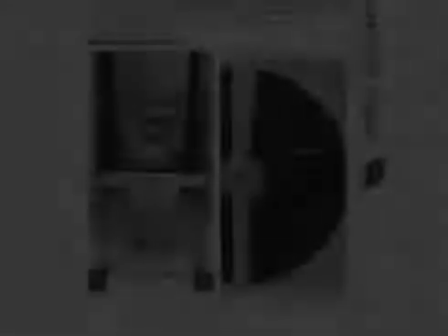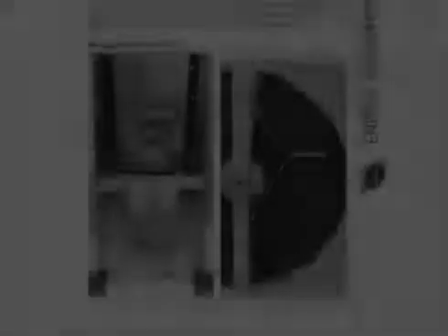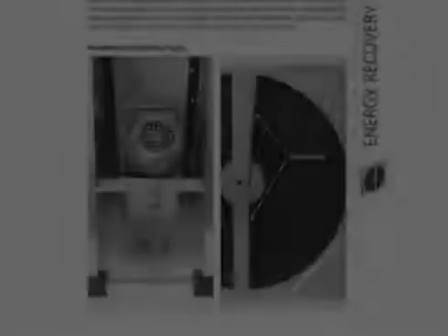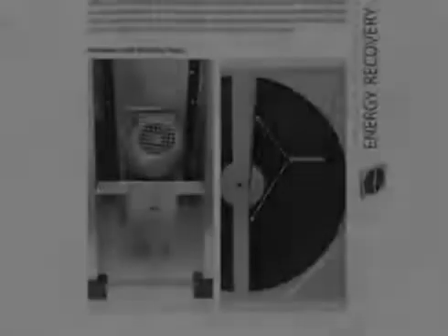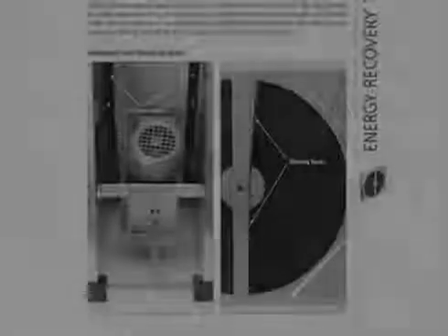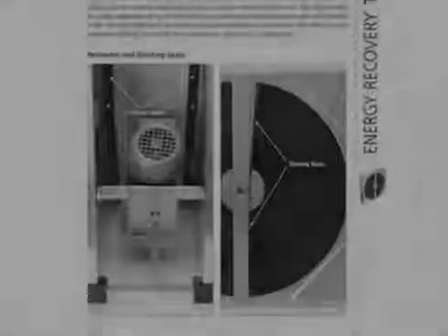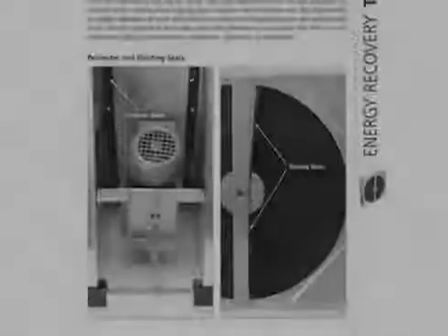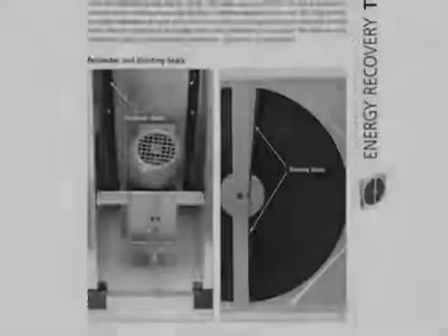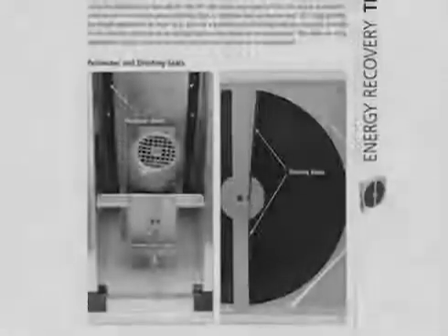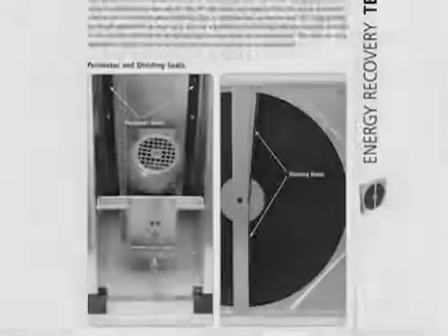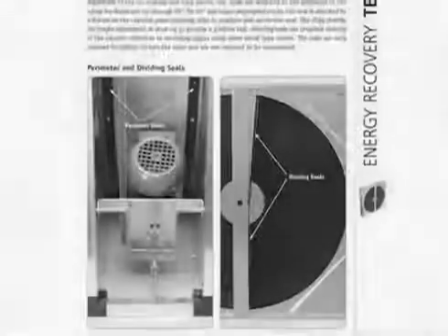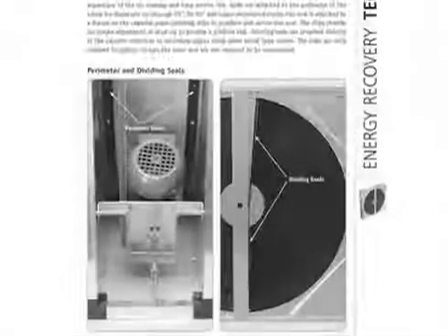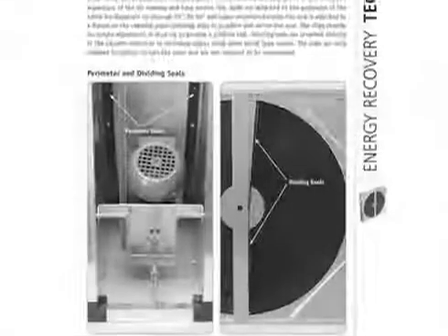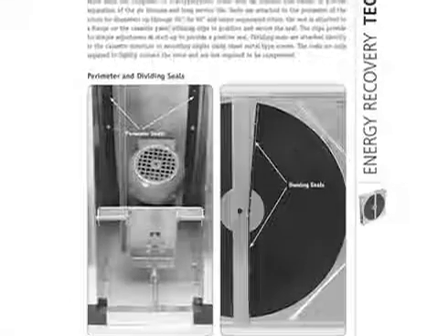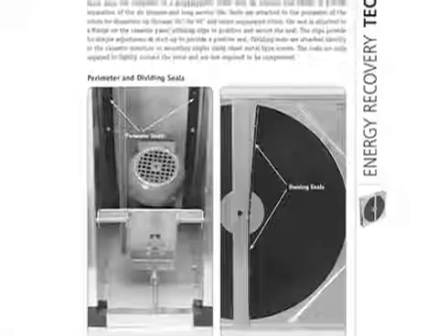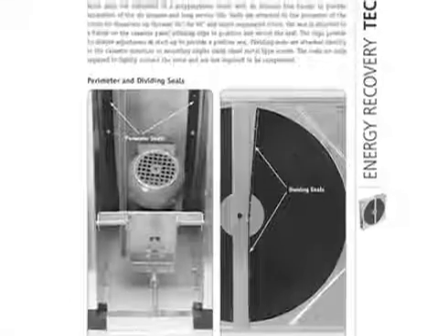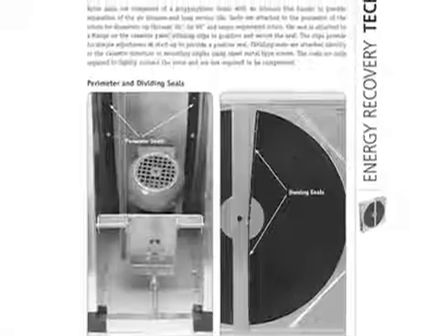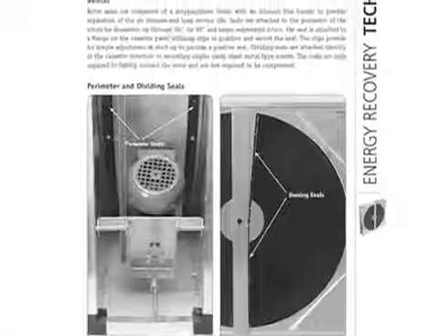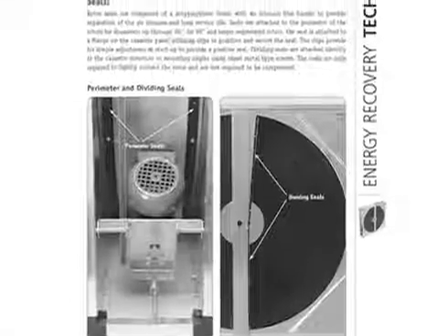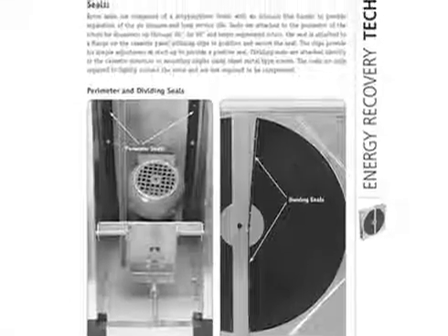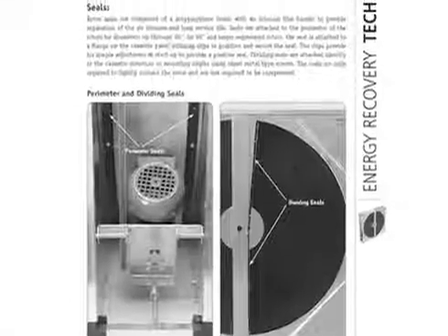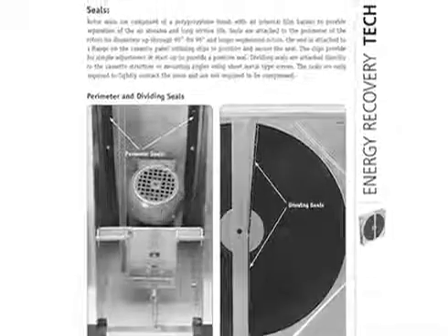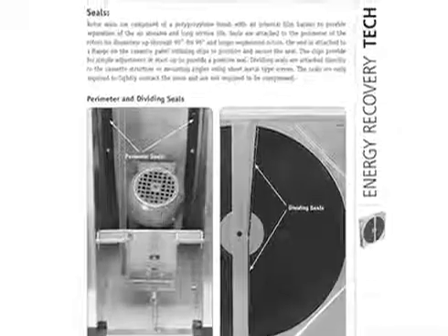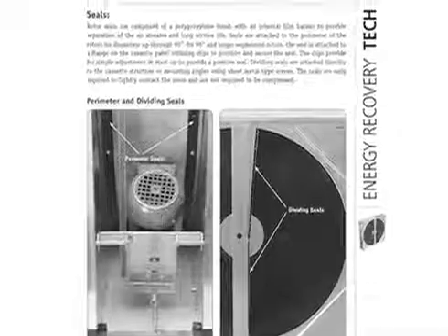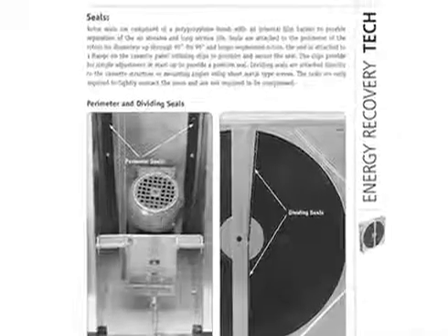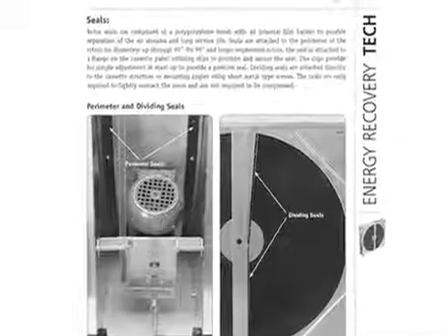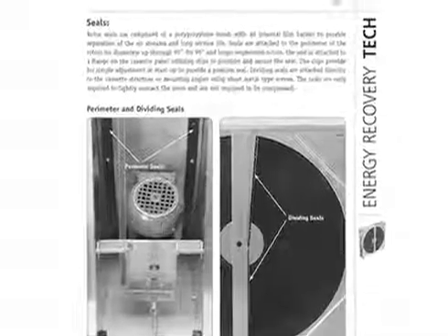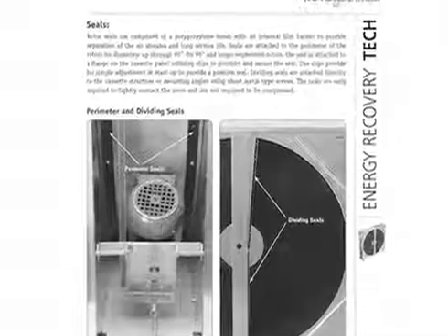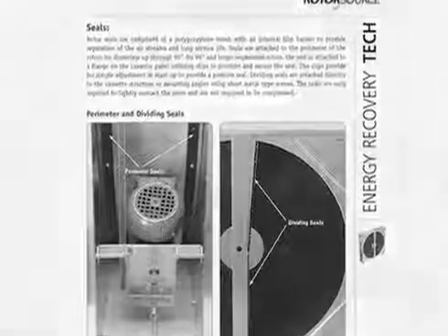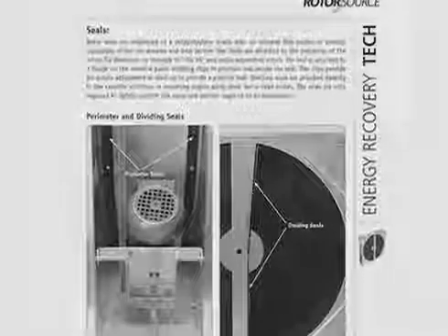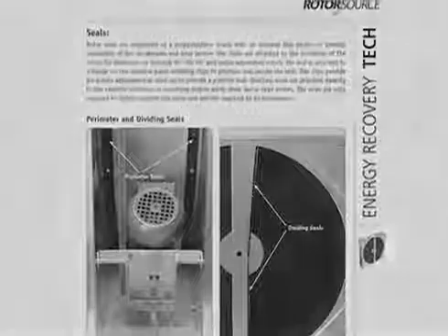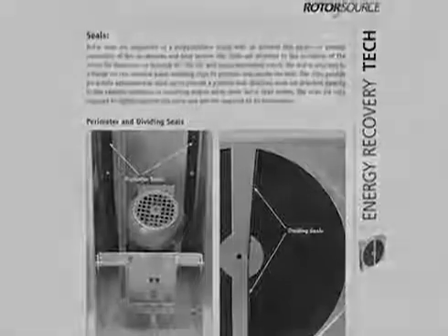For additional energy recovery product information, please reference the ER tech manual on our website.